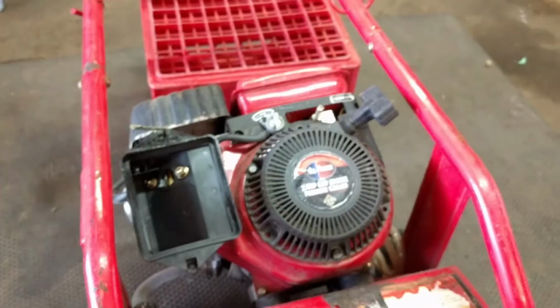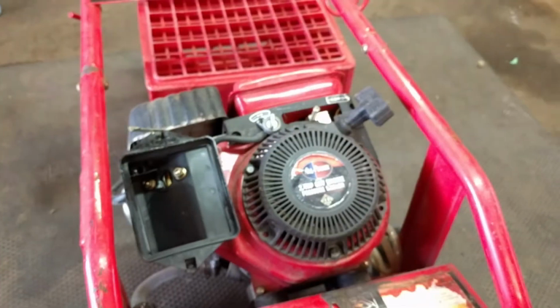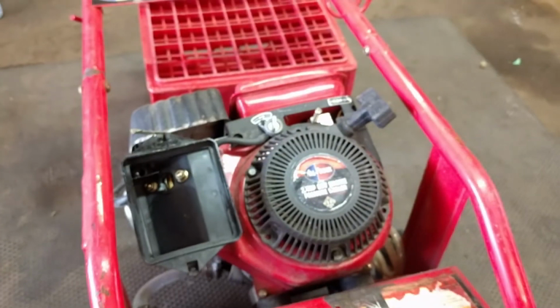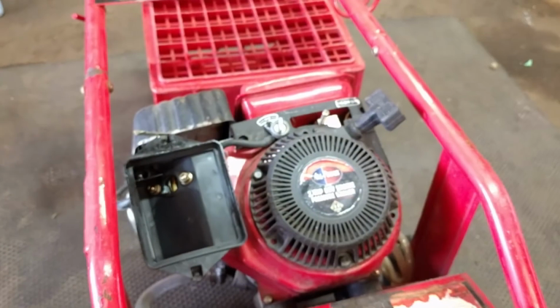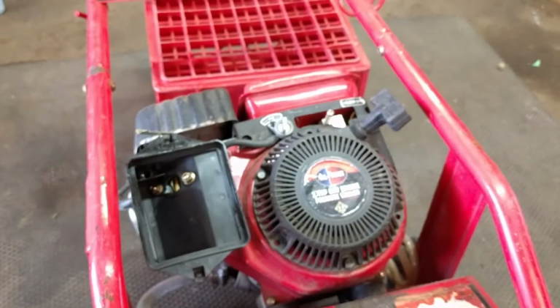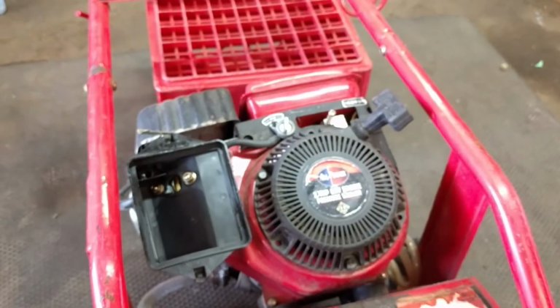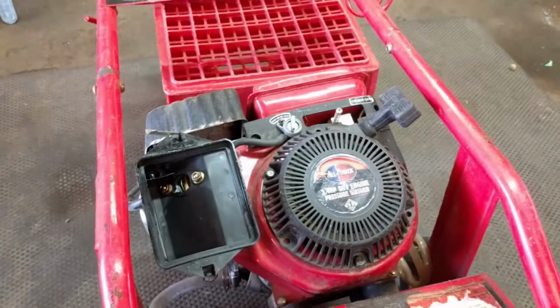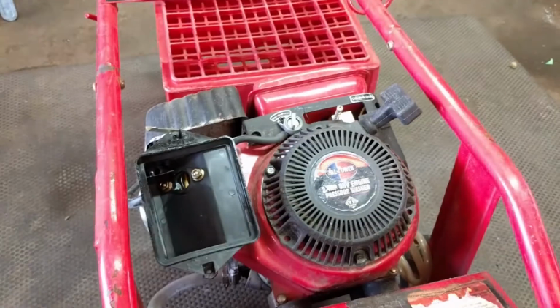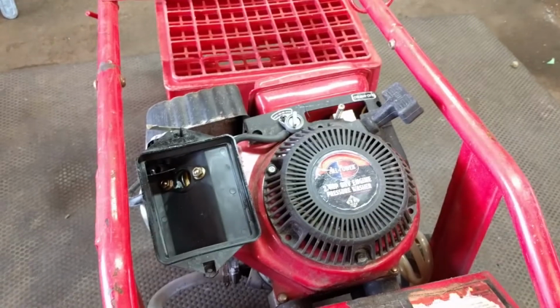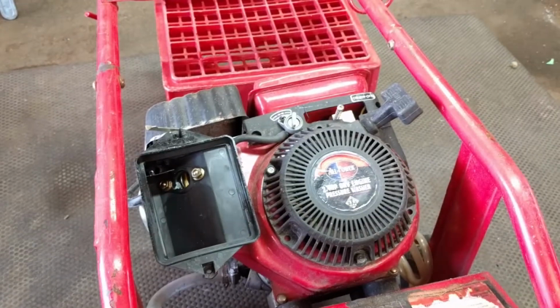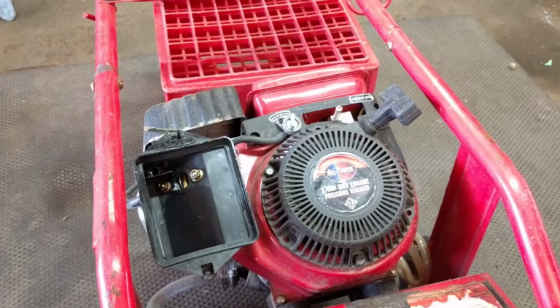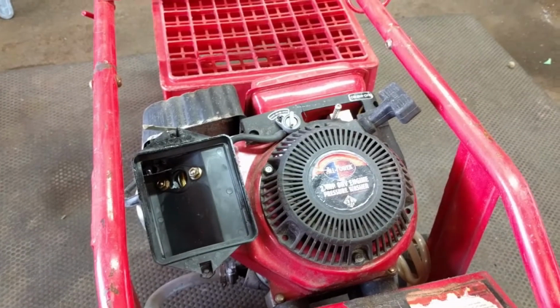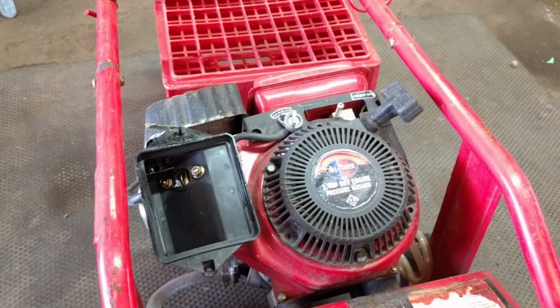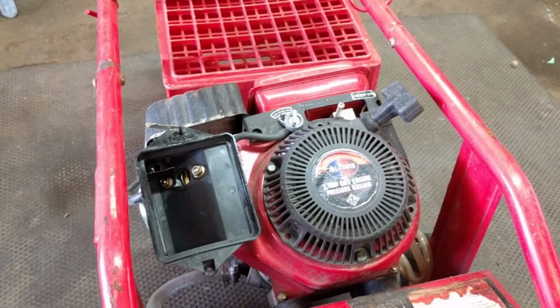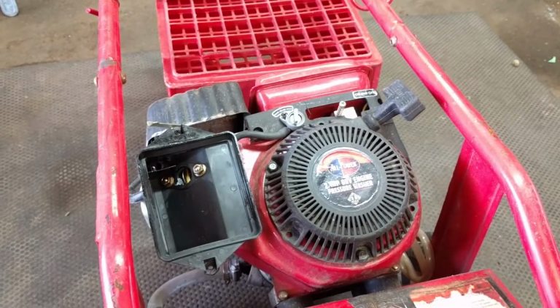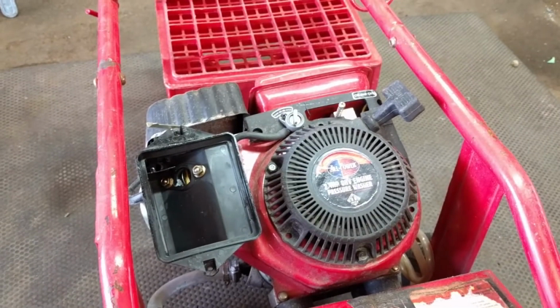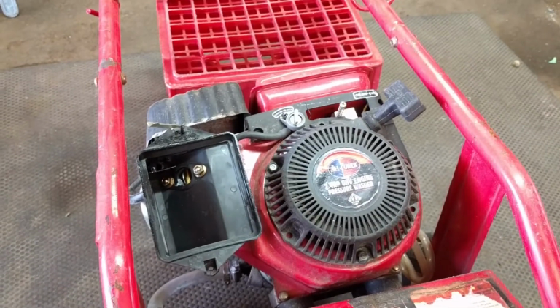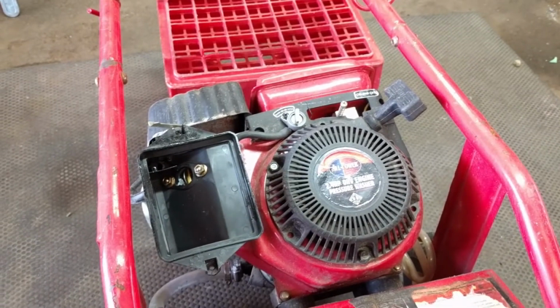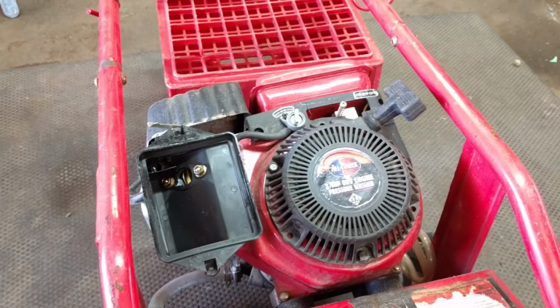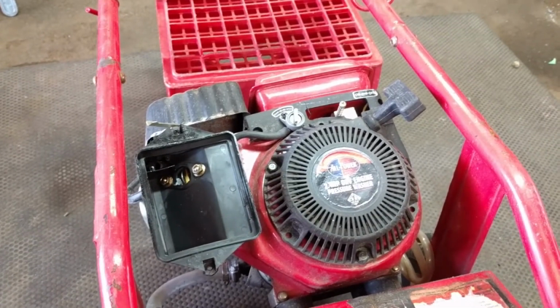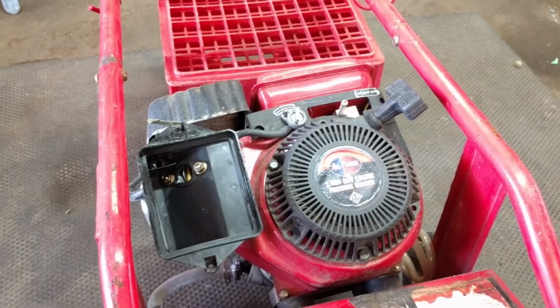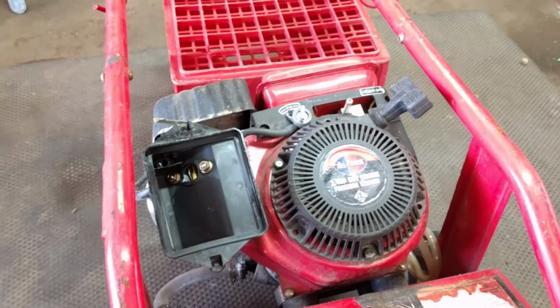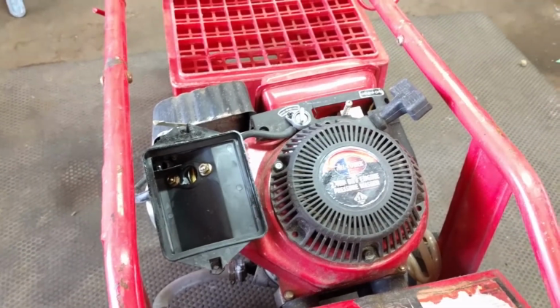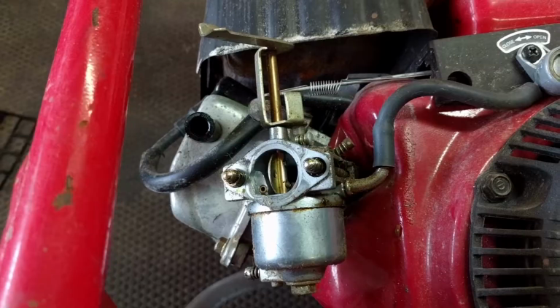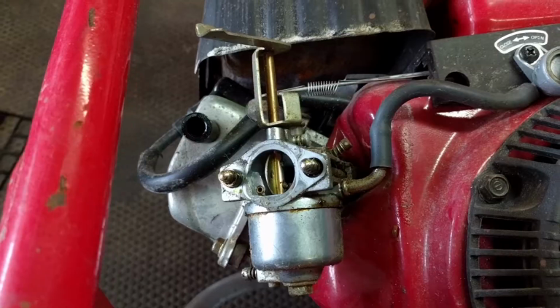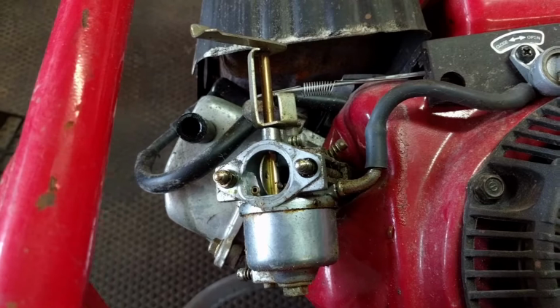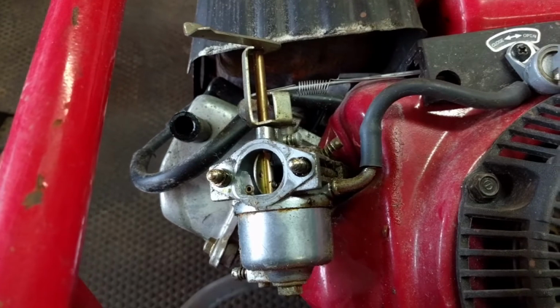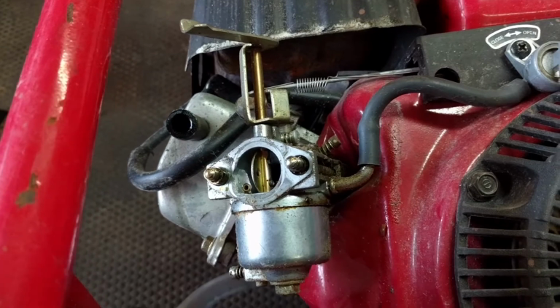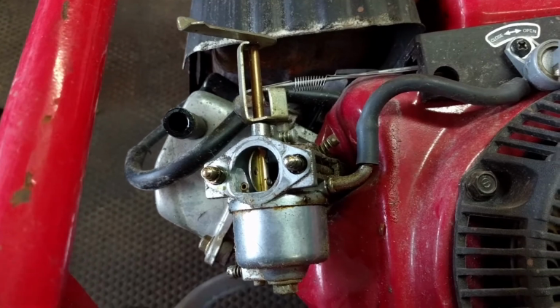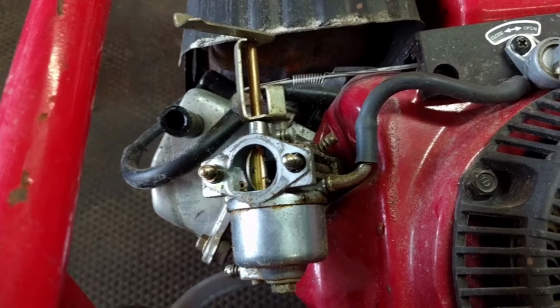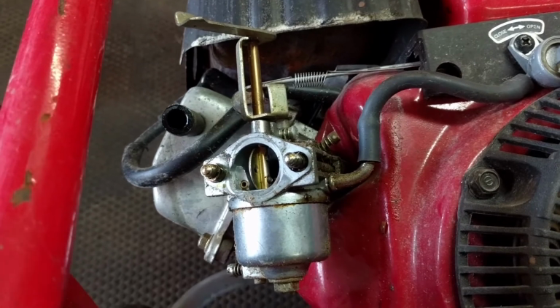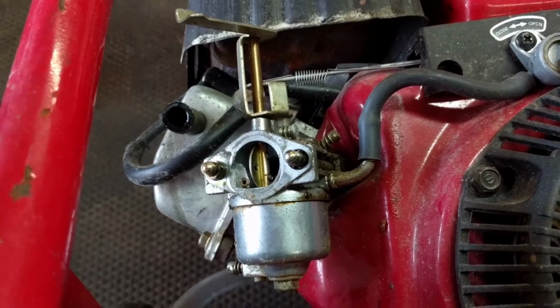It's an All Power, so it's basically a Chinese Honda knockoff. We got that piece off.